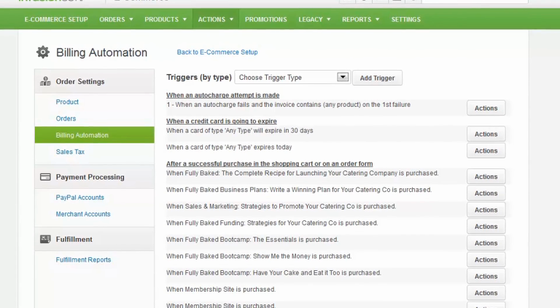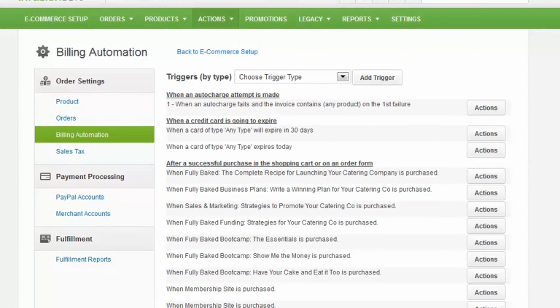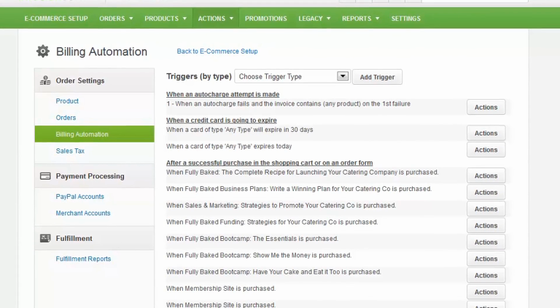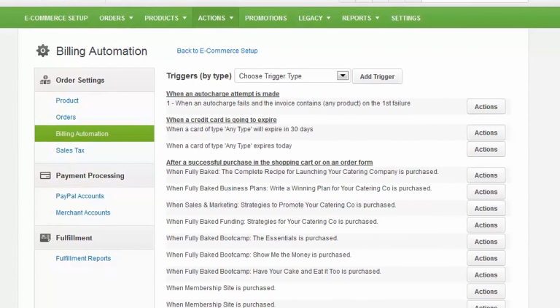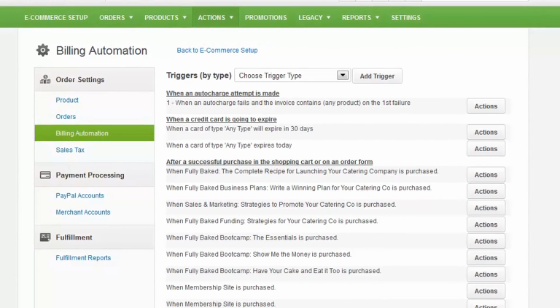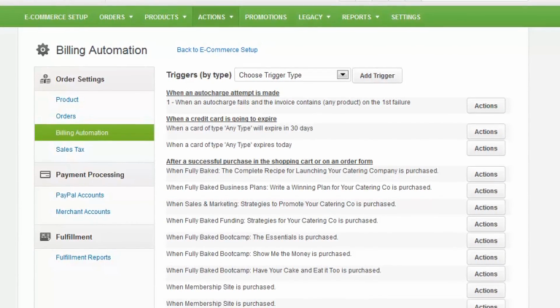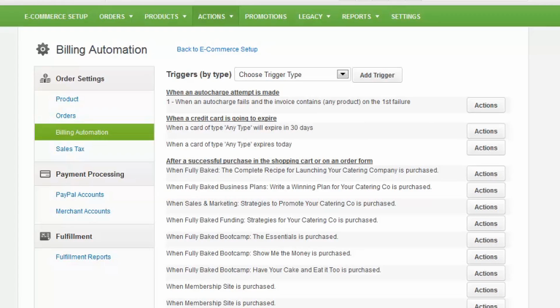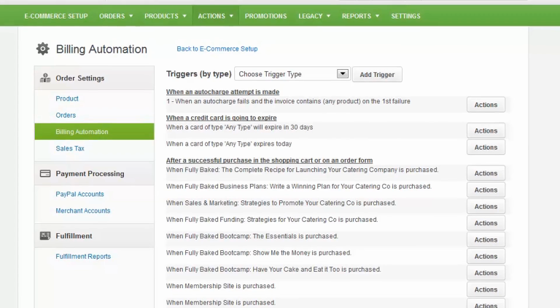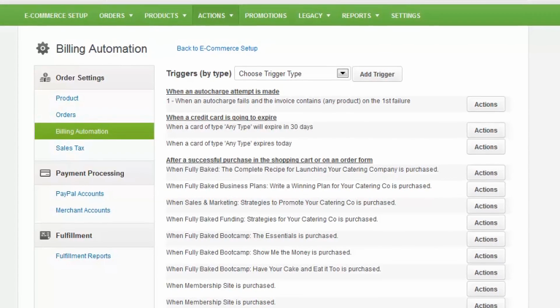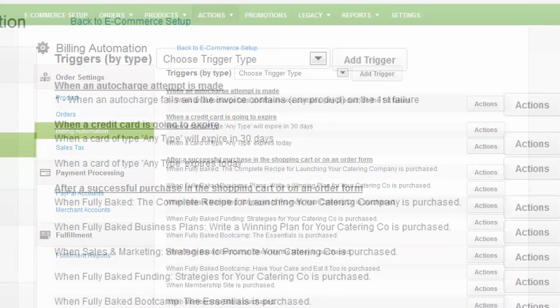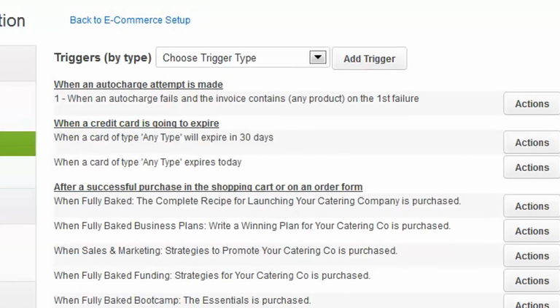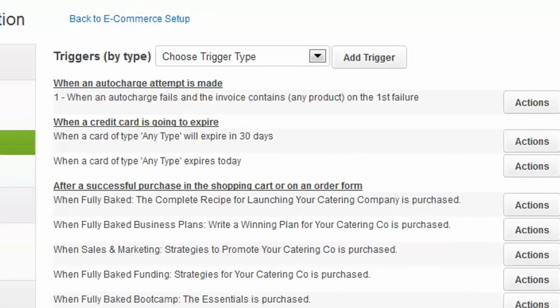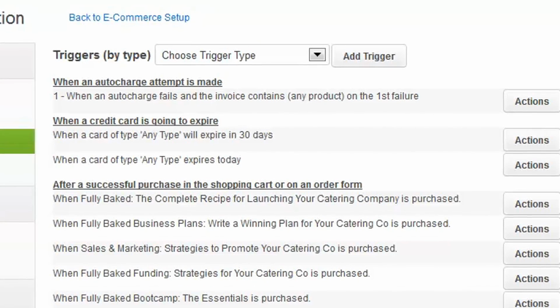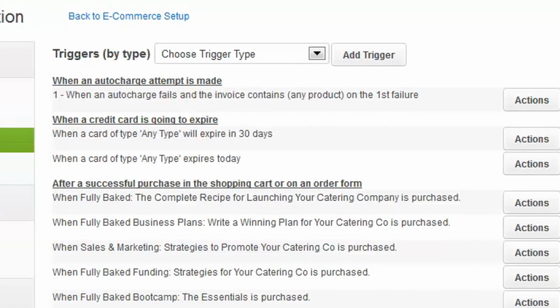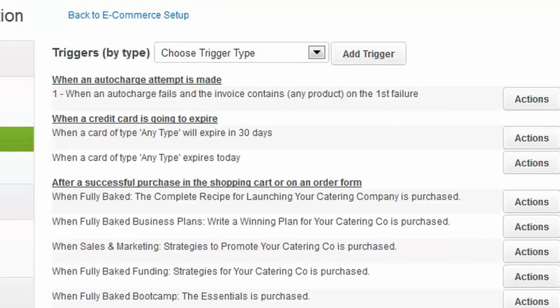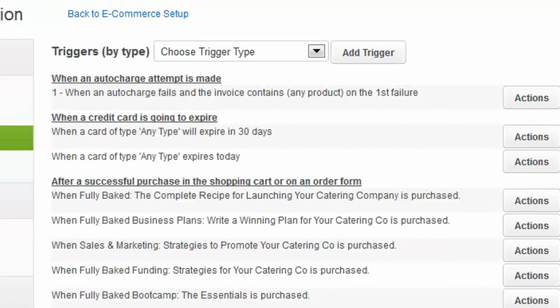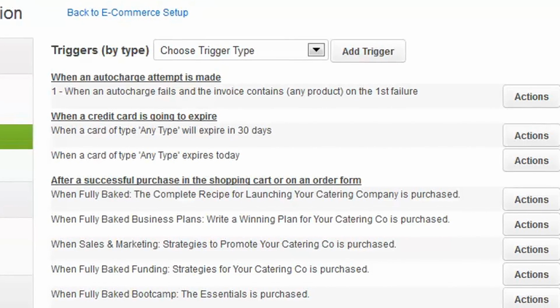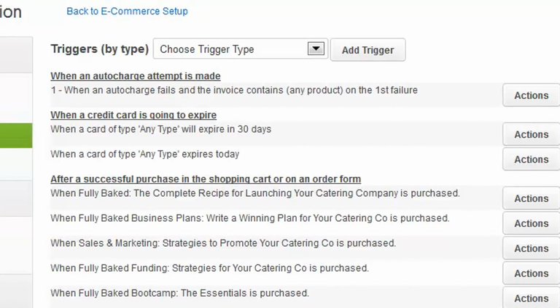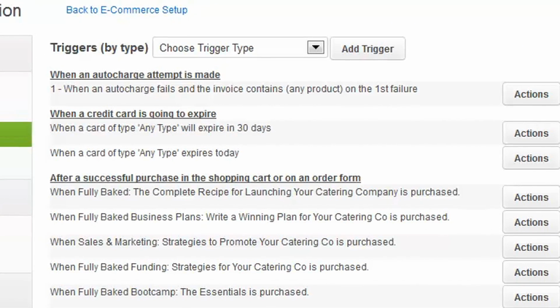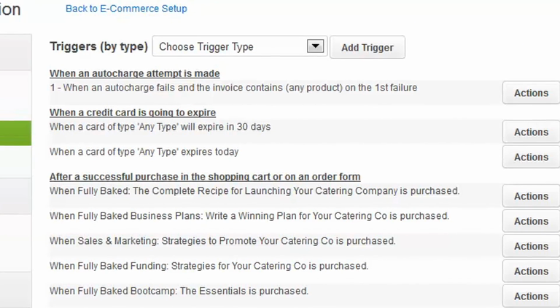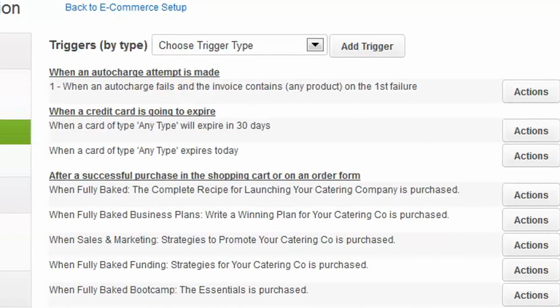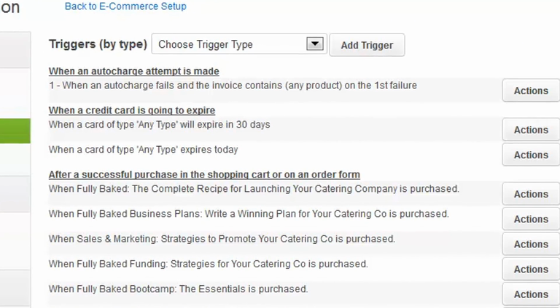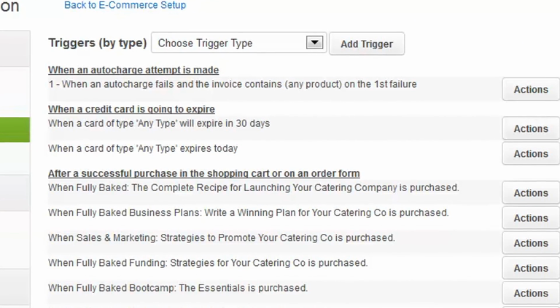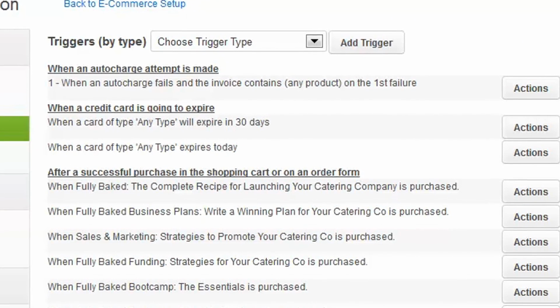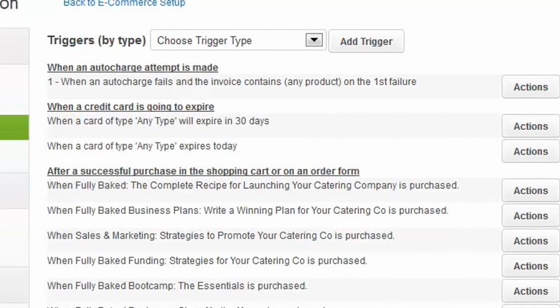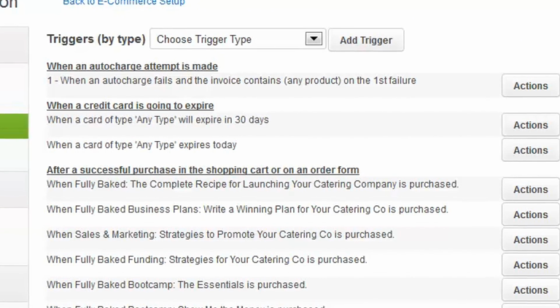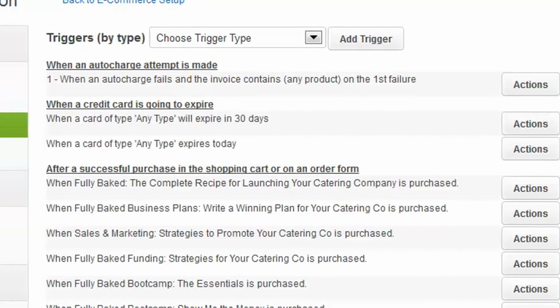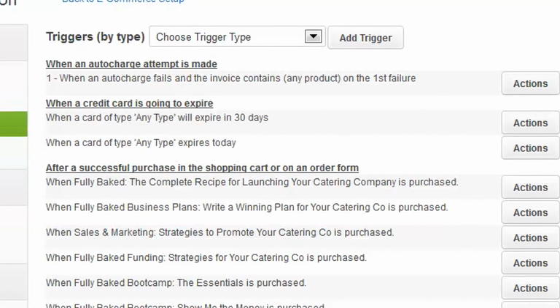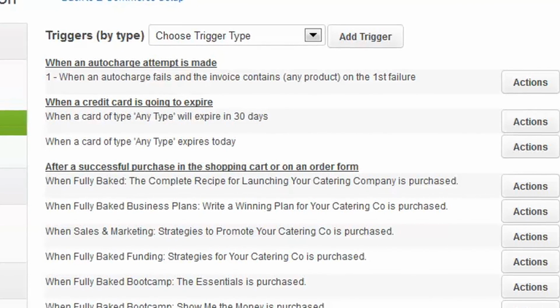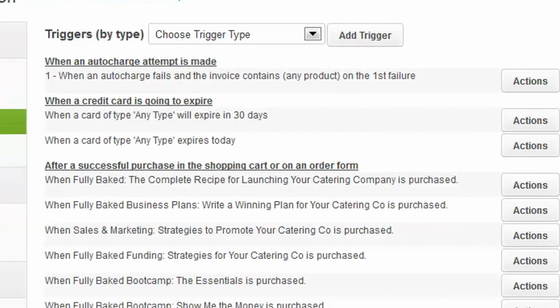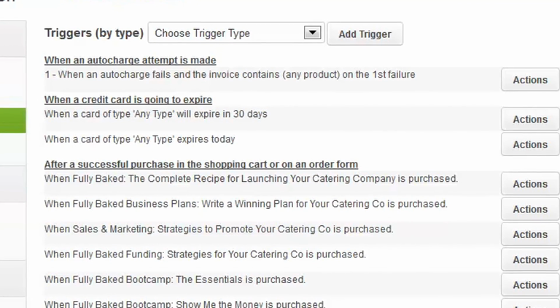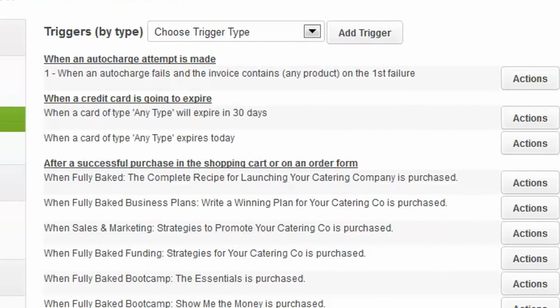Simplify the collections process by automatically informing customers of expired credit cards, failed charges and overdue balances.